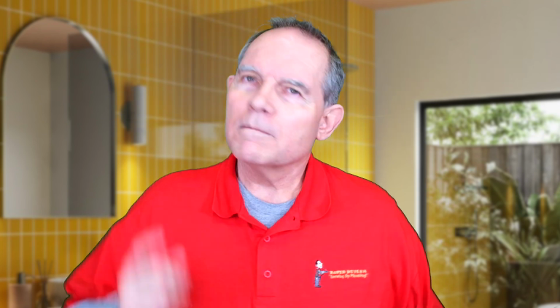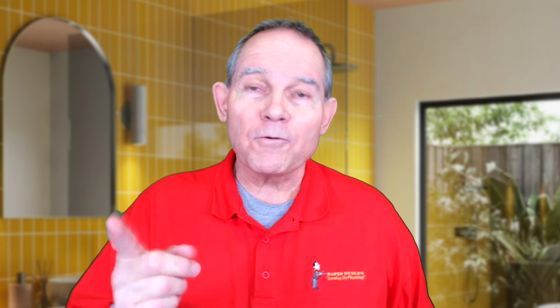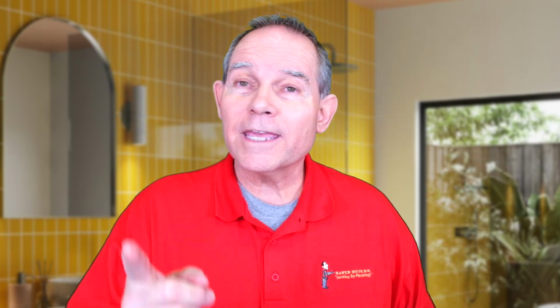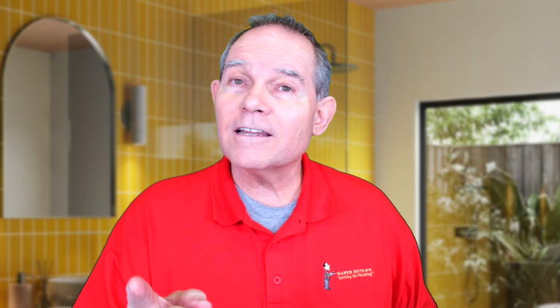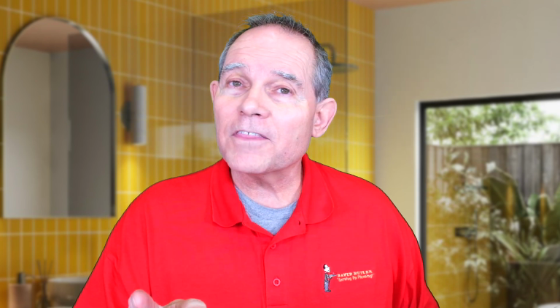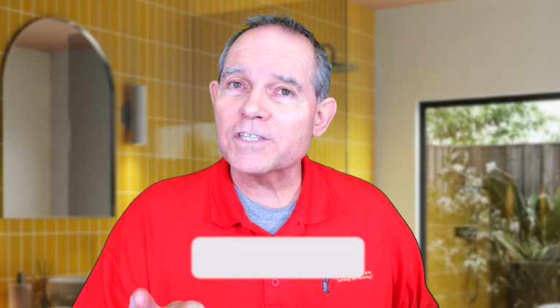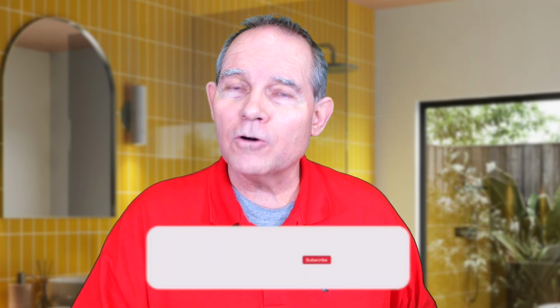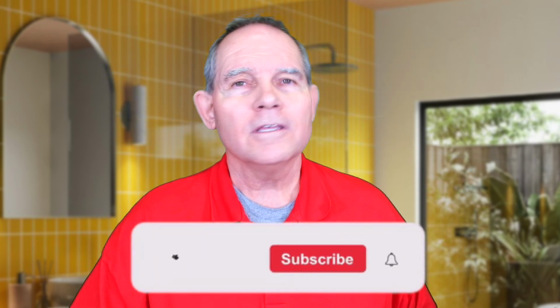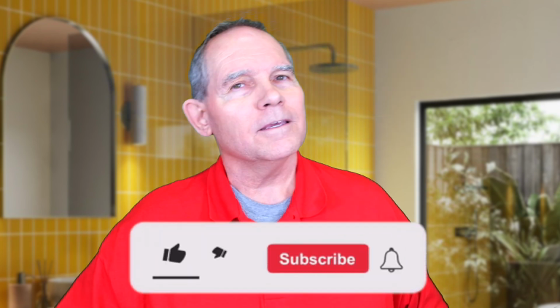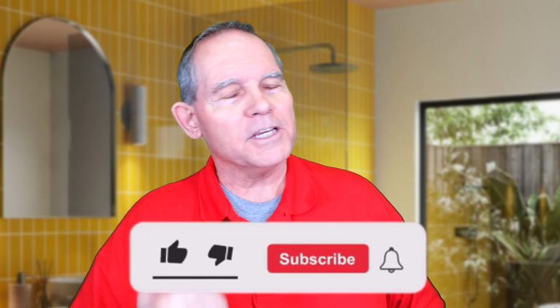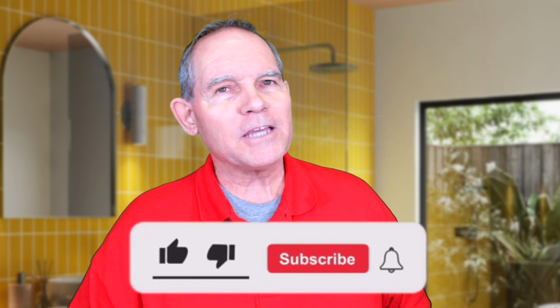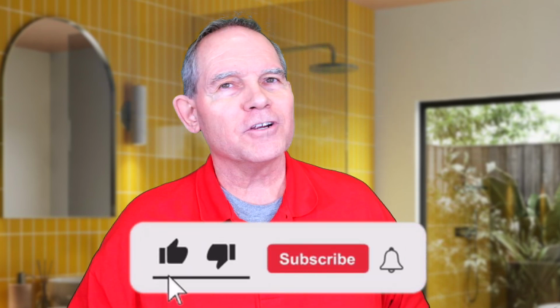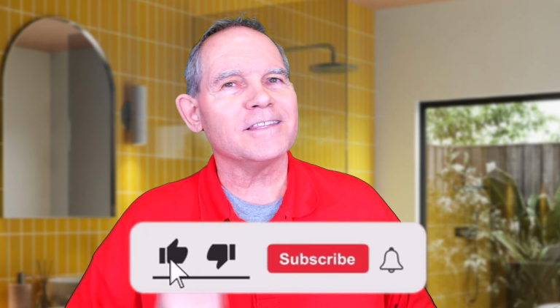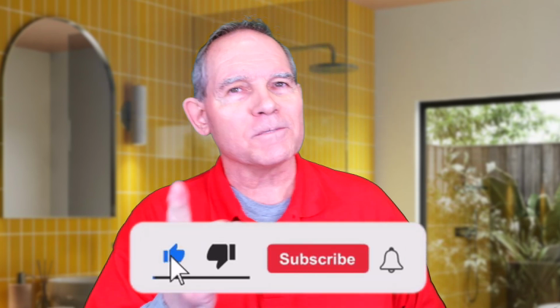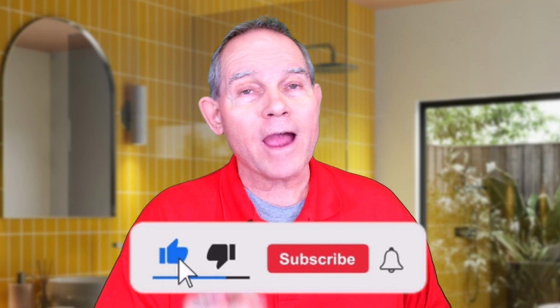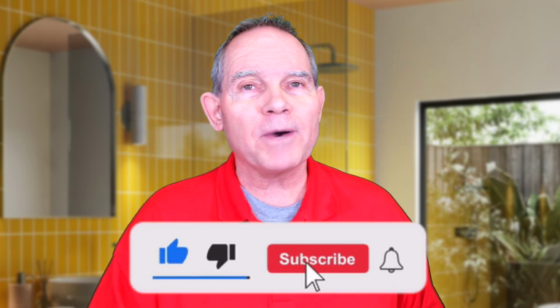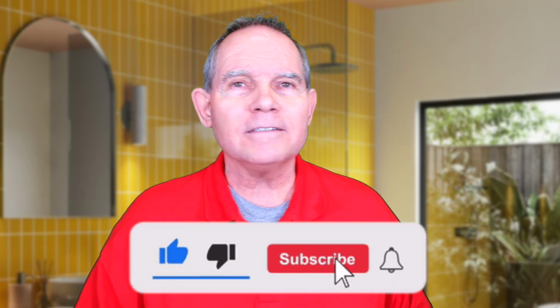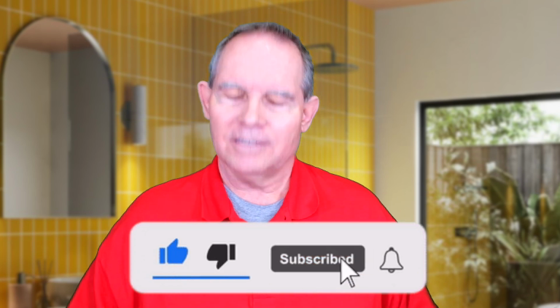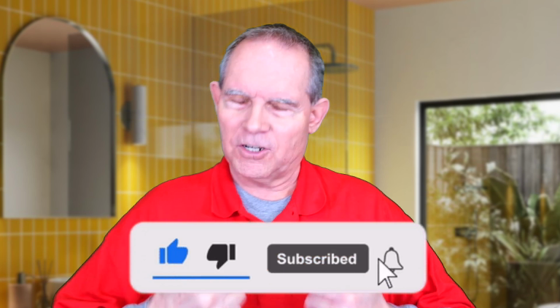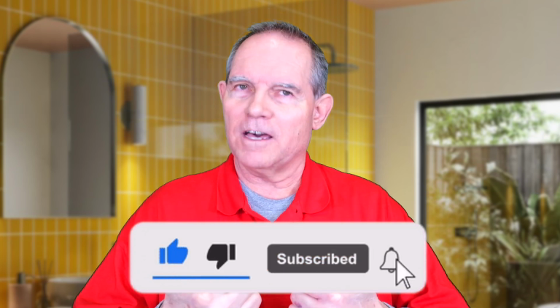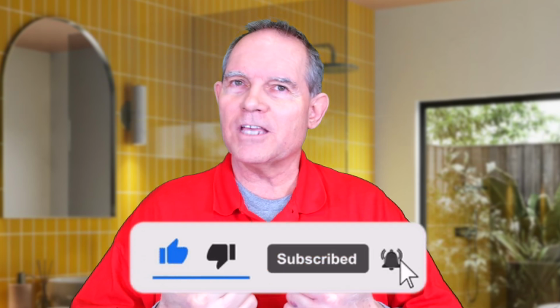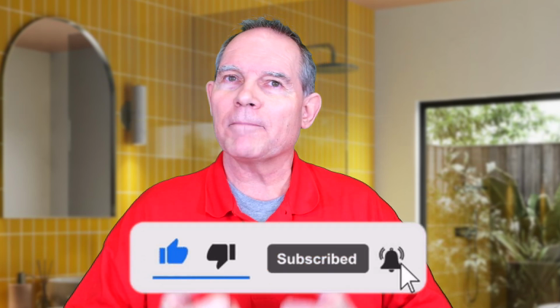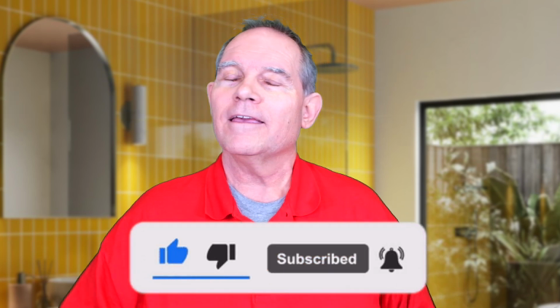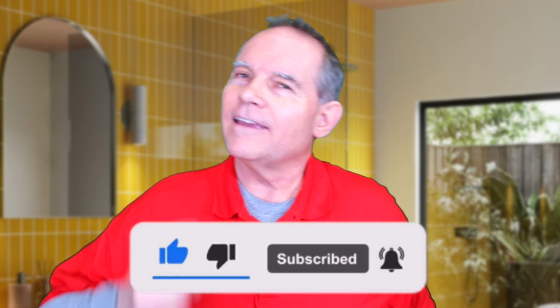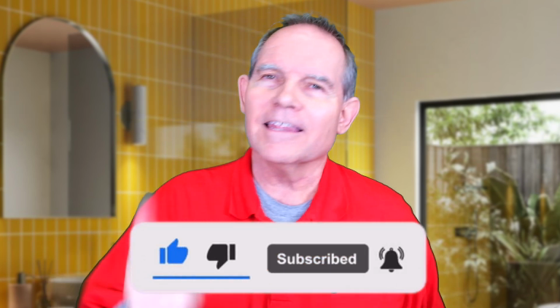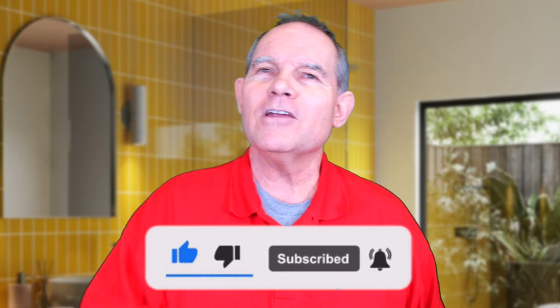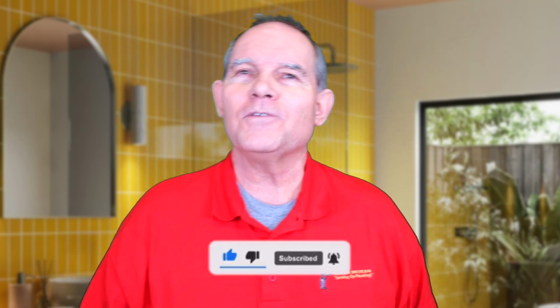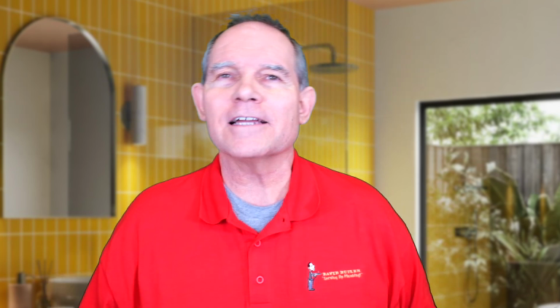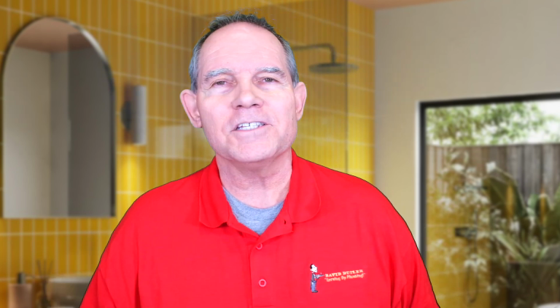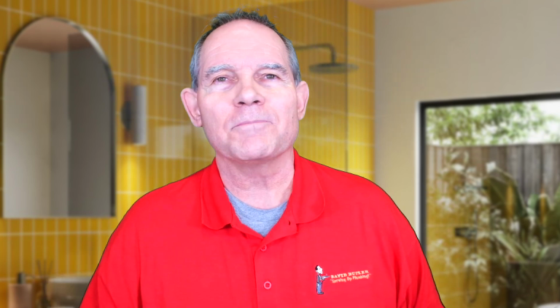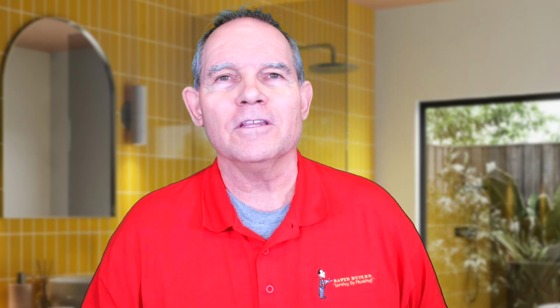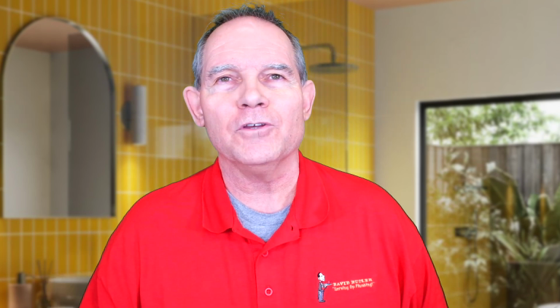Before we get into all this, please make sure and hit that subscribe button, give it a thumbs up, and let me know if you'd like to see something in the future.